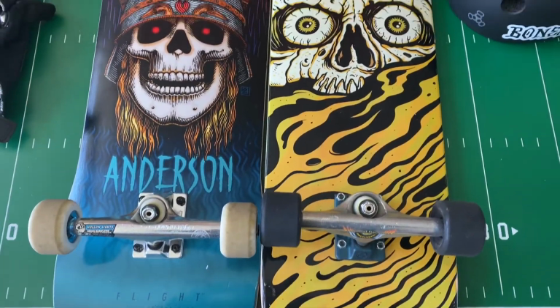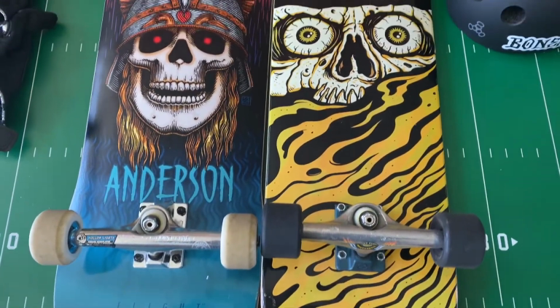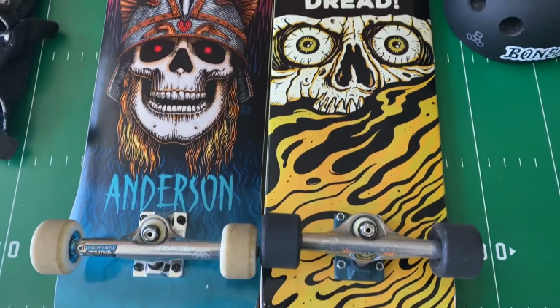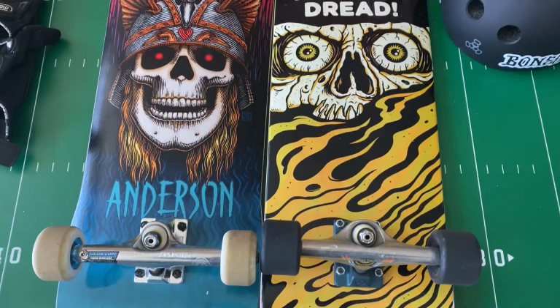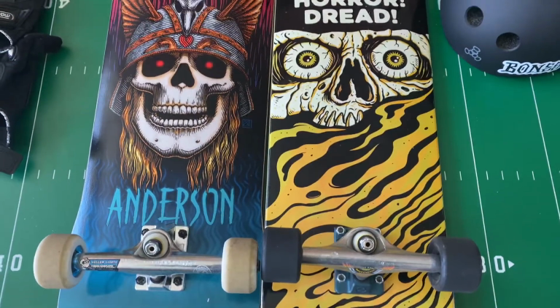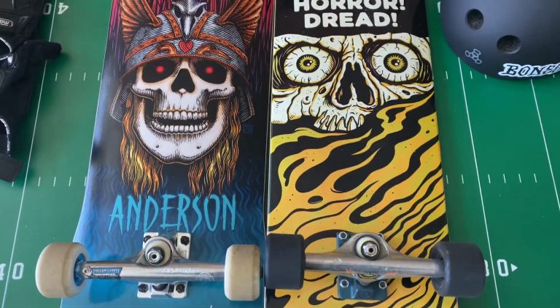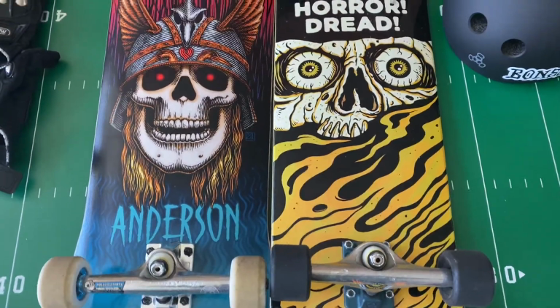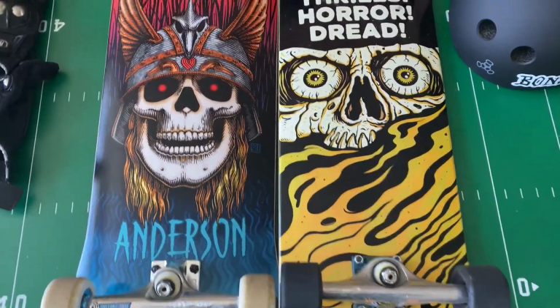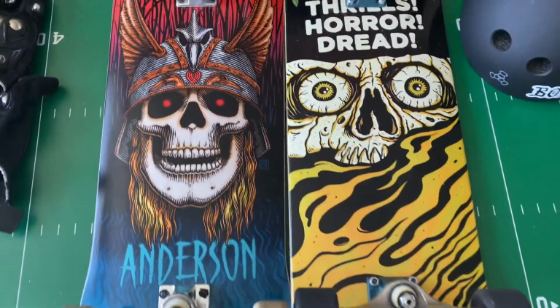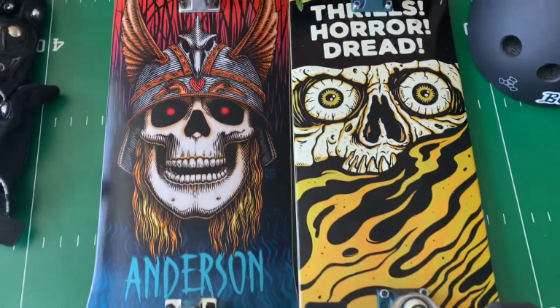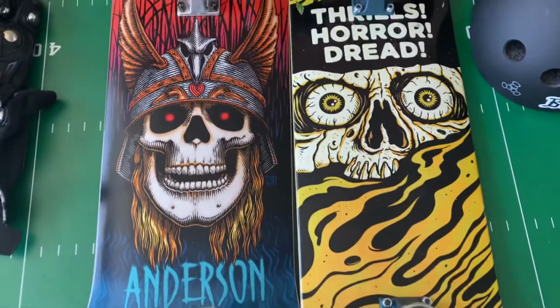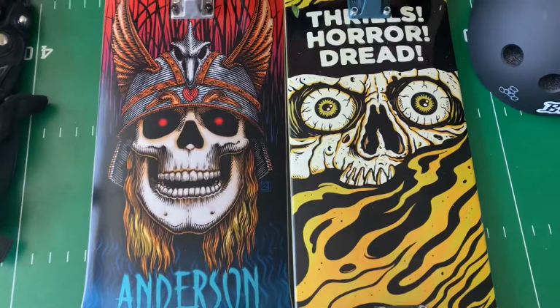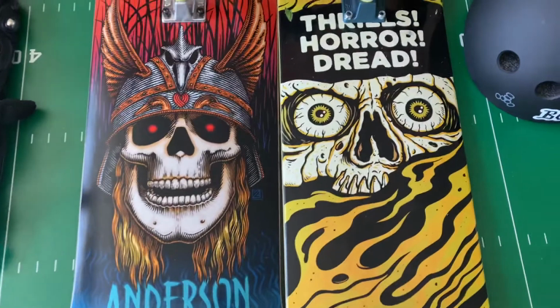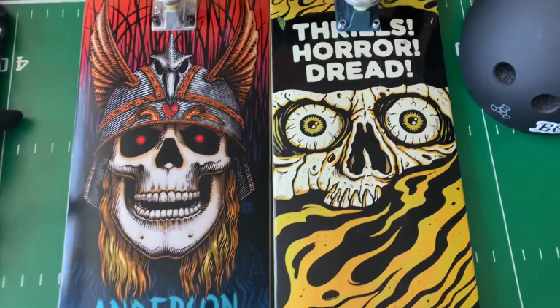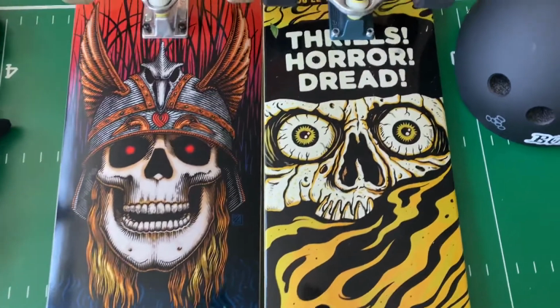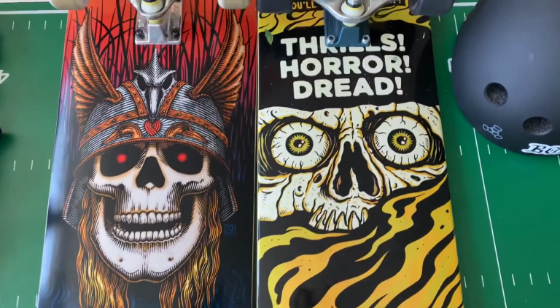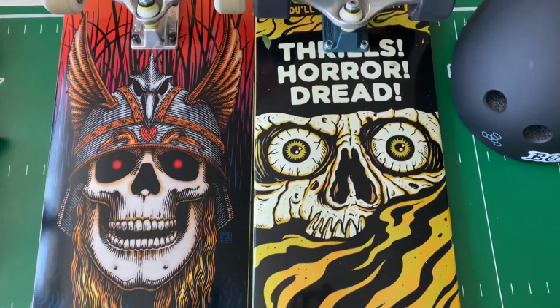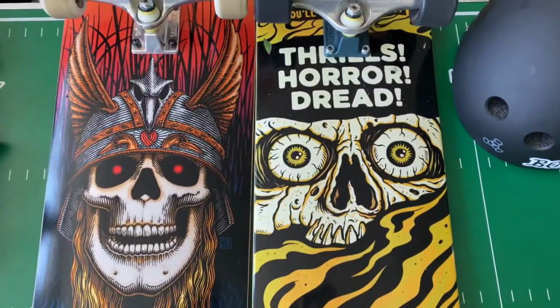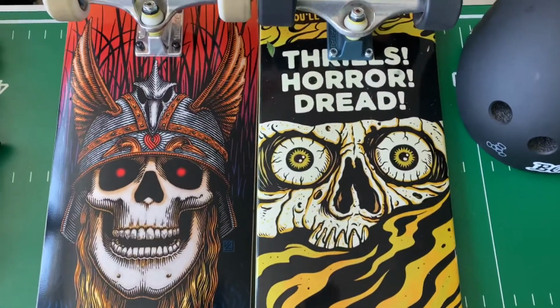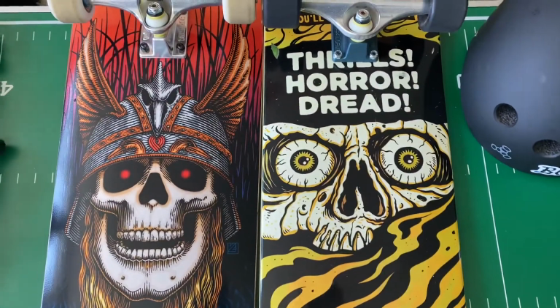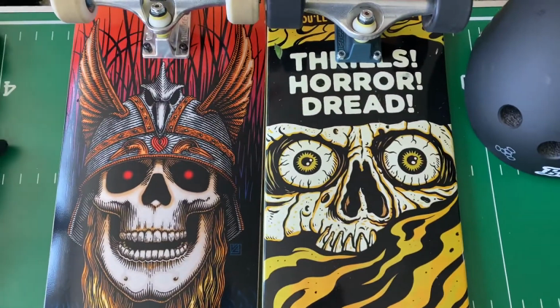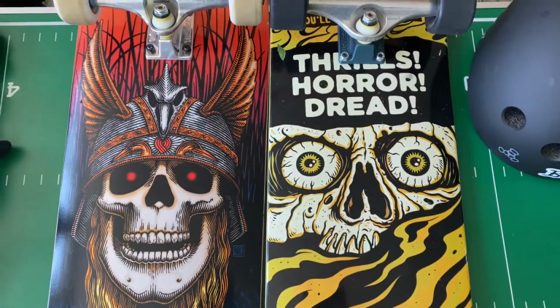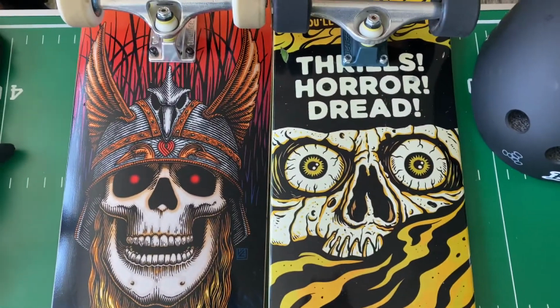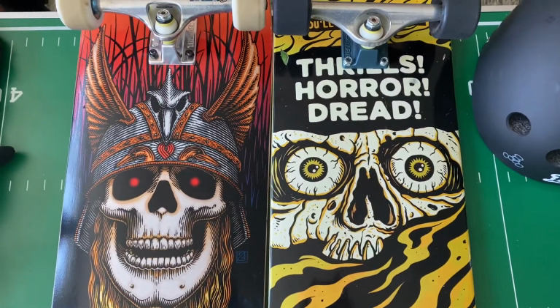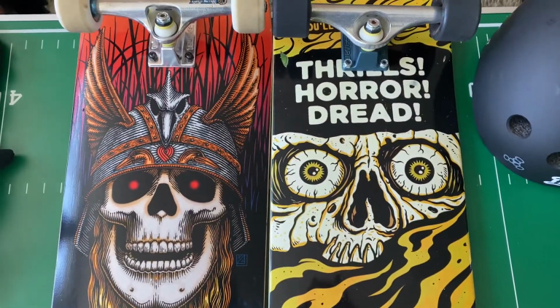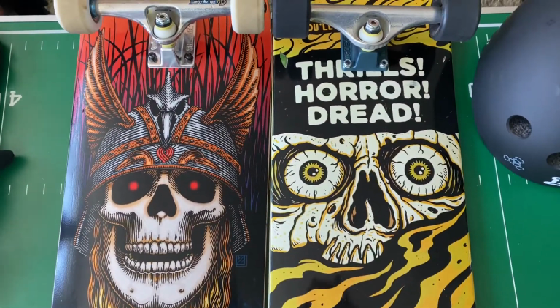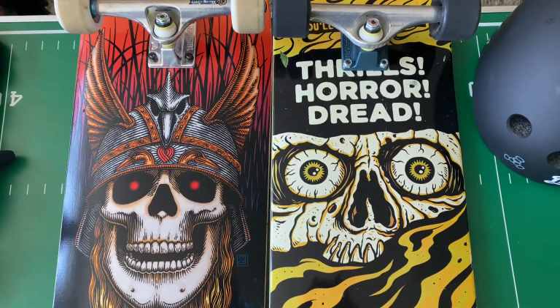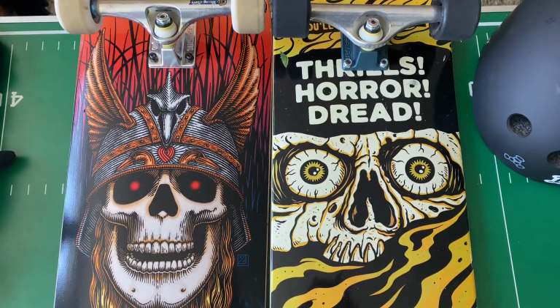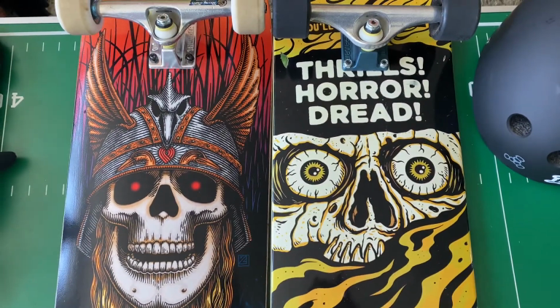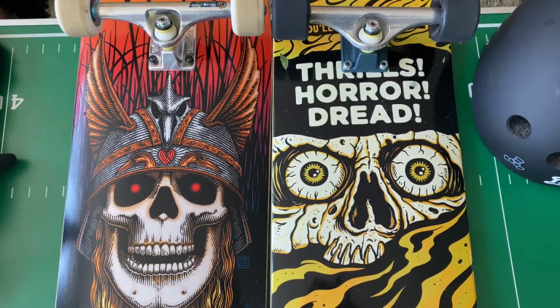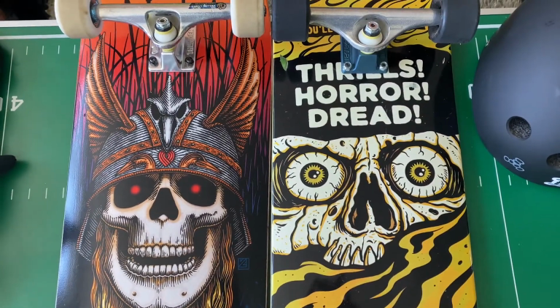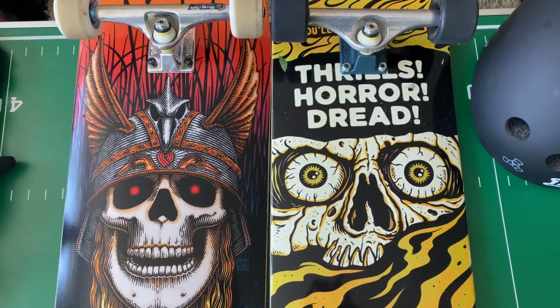The Creature Deck is really nice too — I've got nothing against it. It feels really nice, really good.